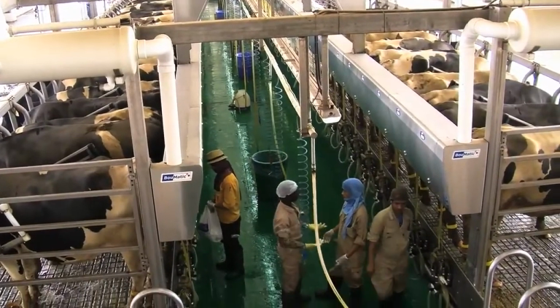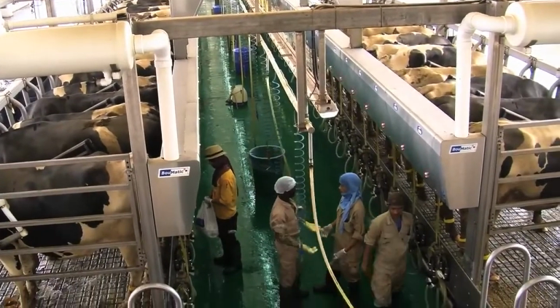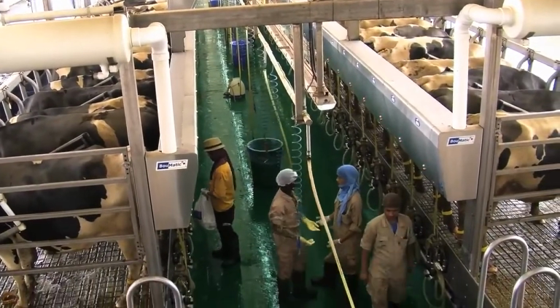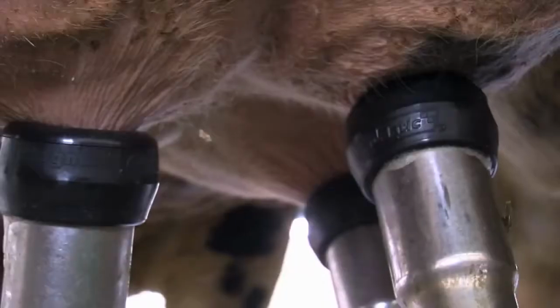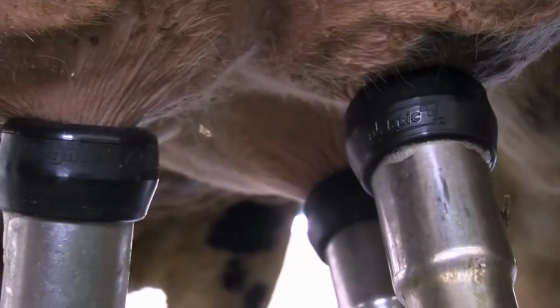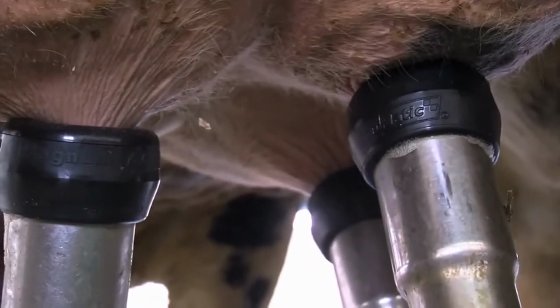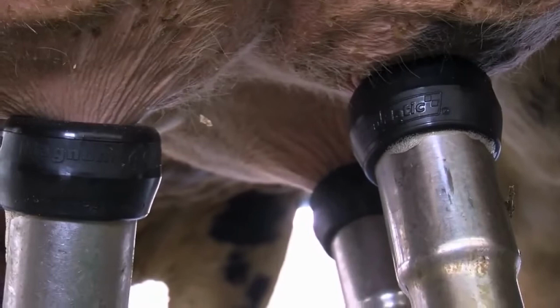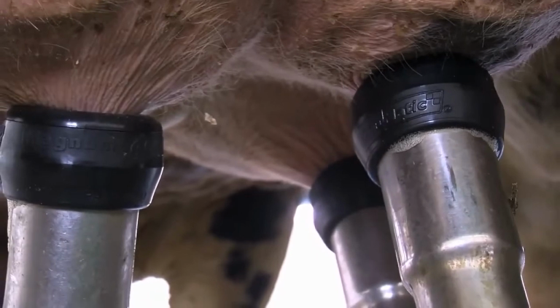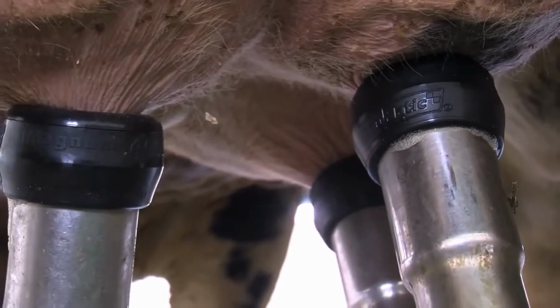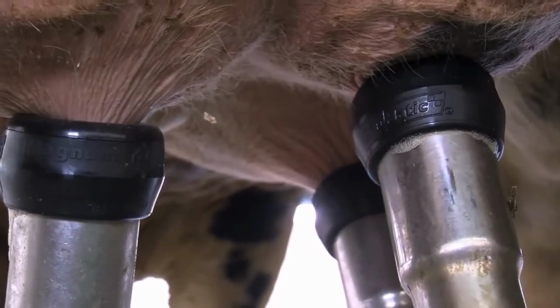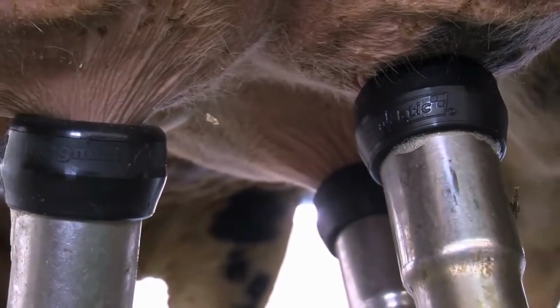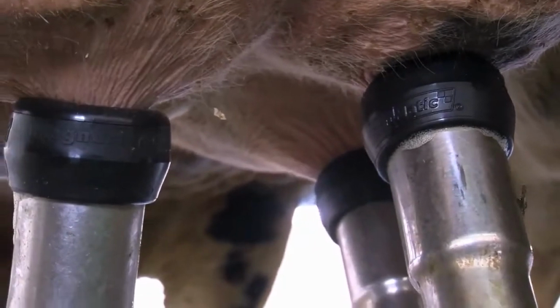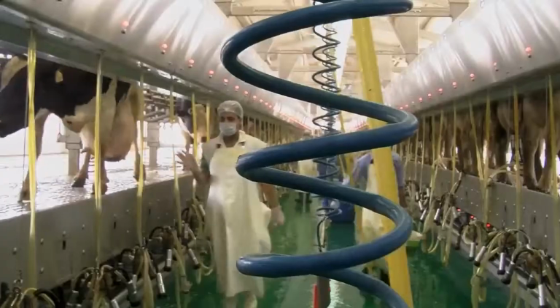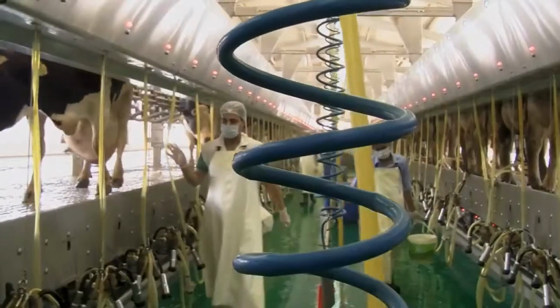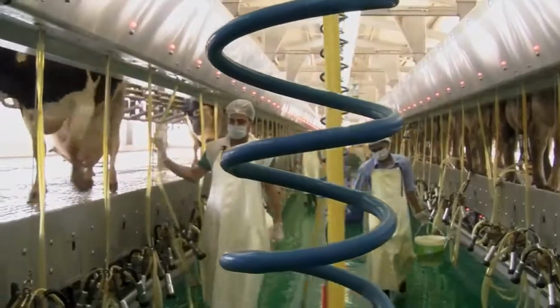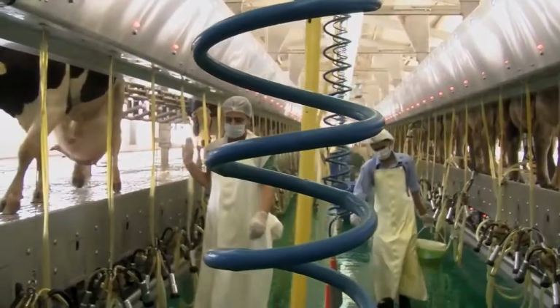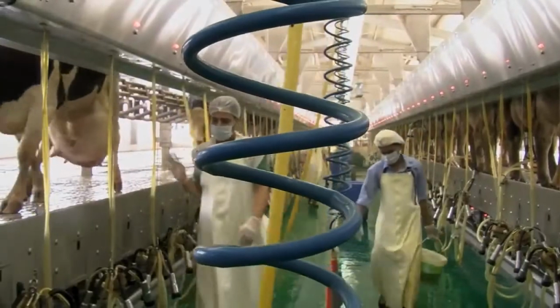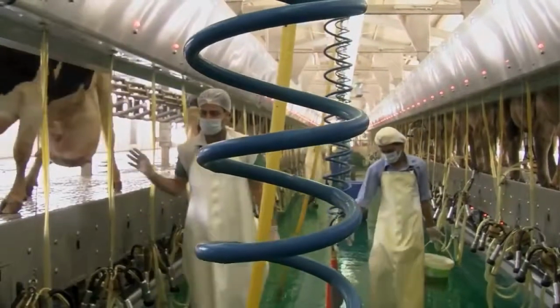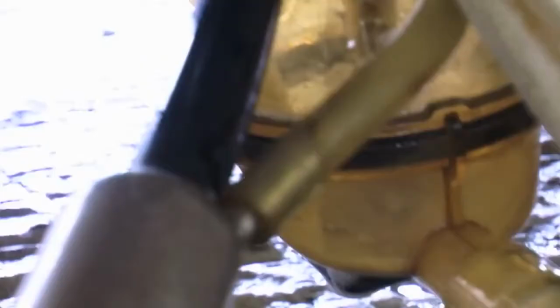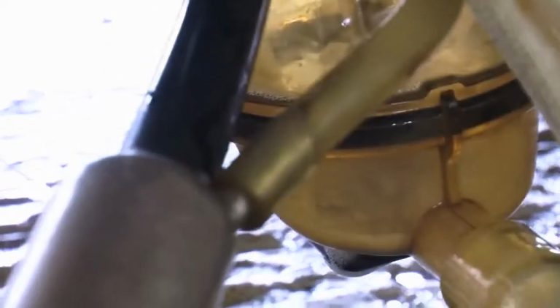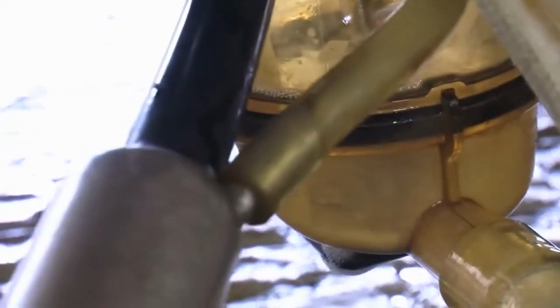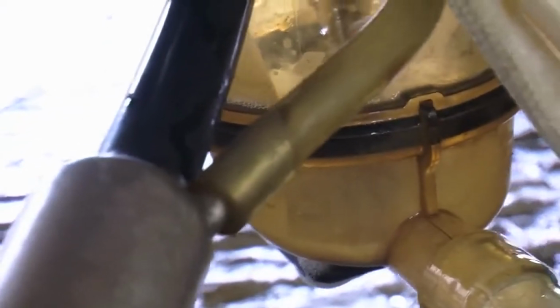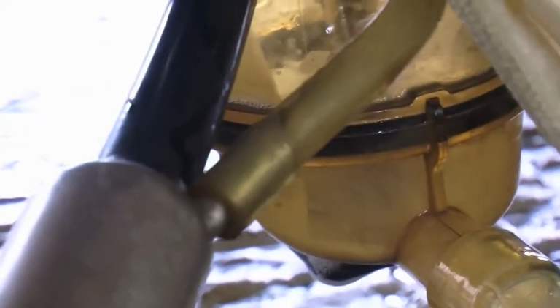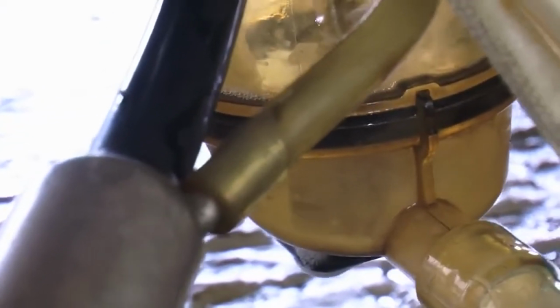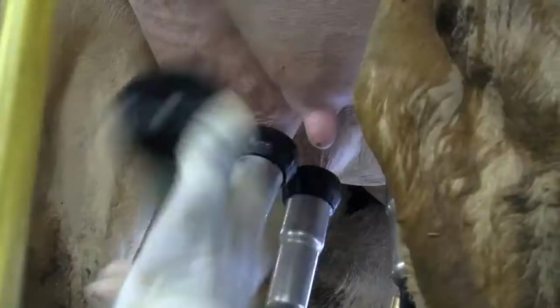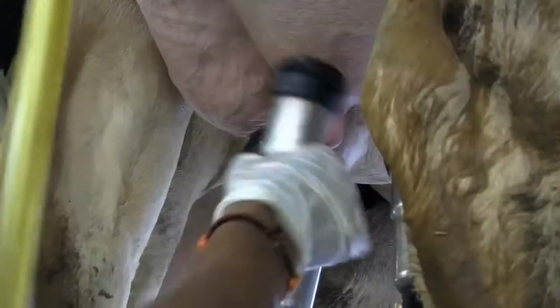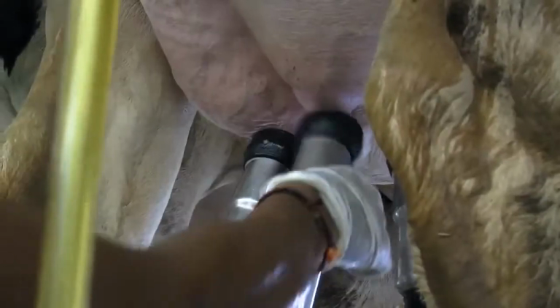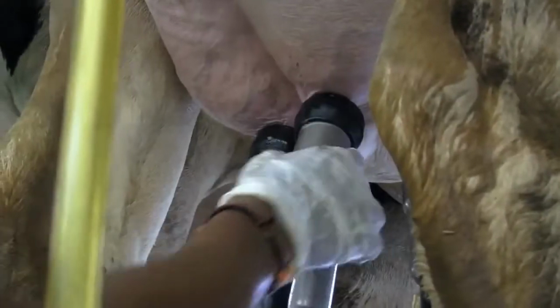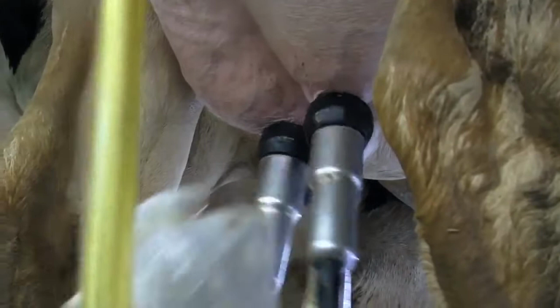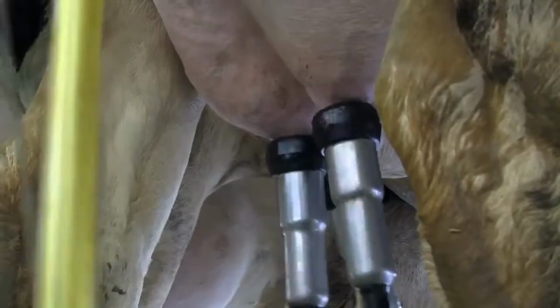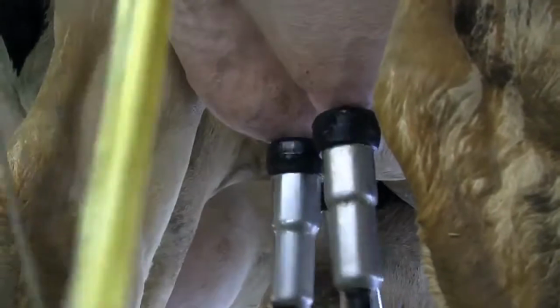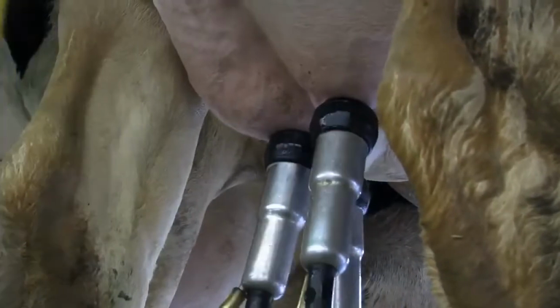Adding a touch of technology and regular showers has left the Al Rawabi dairy farm with some very cool cows. This is Nadia Aldemar Dash, Gulf News.